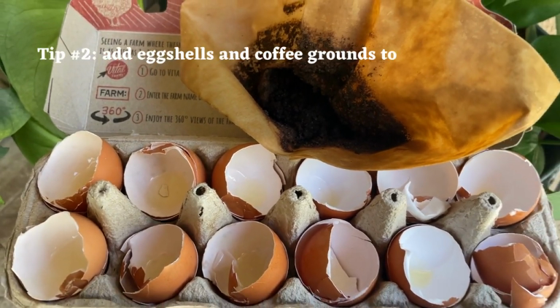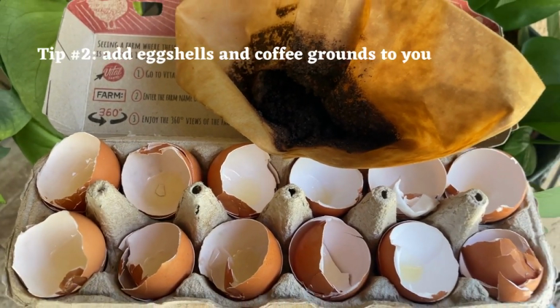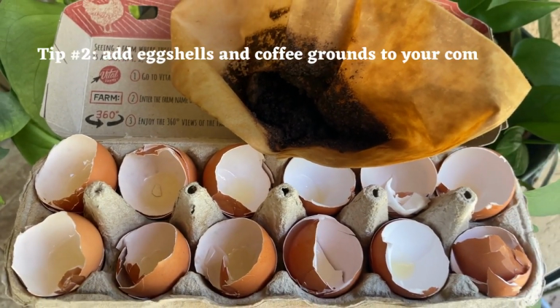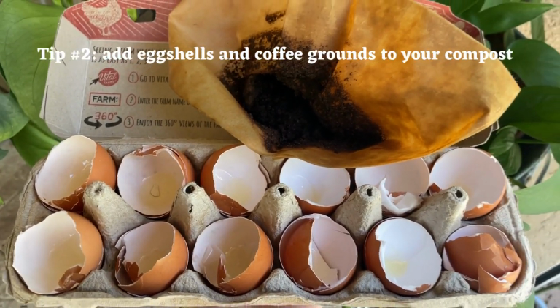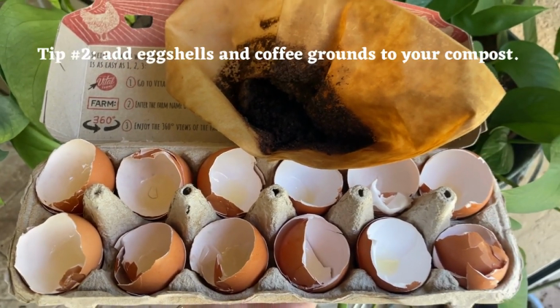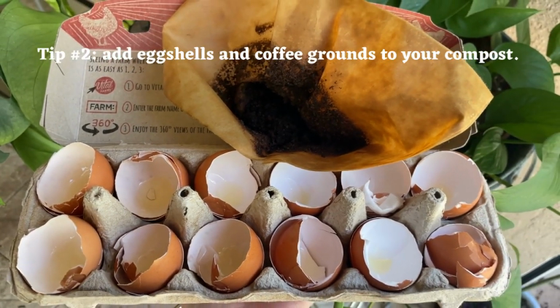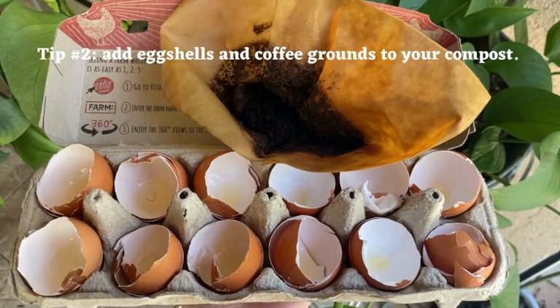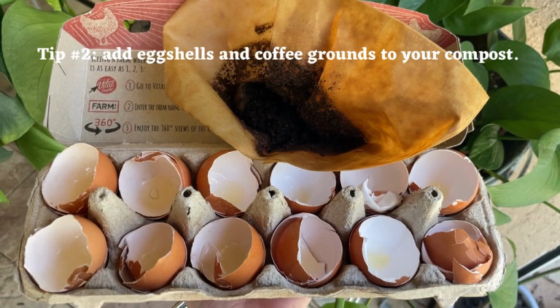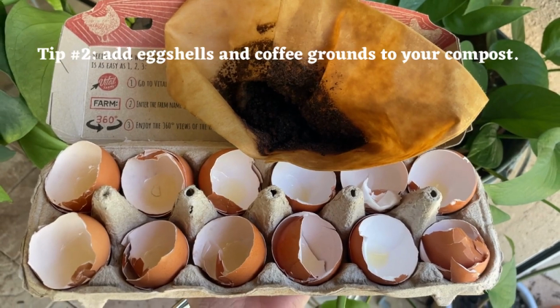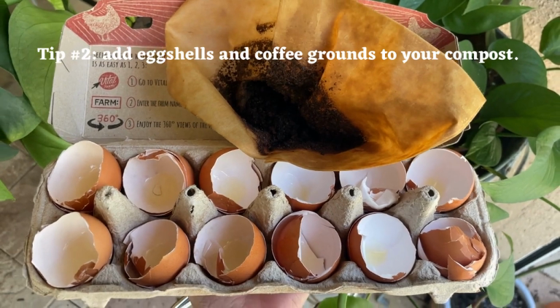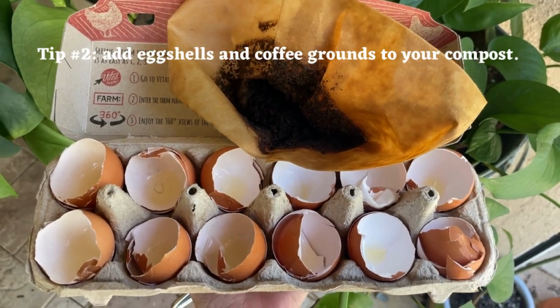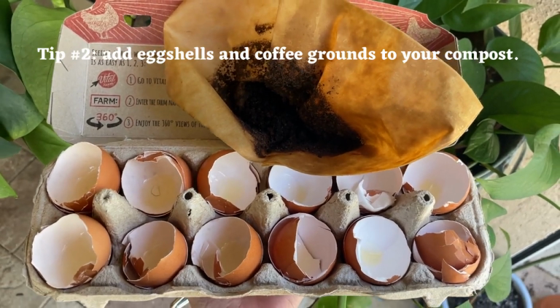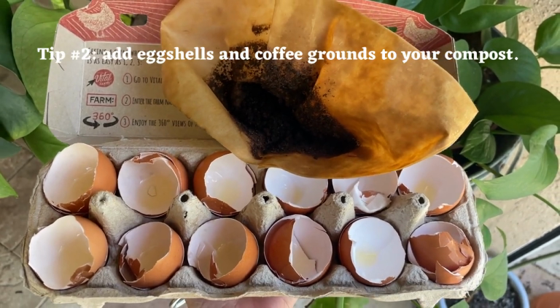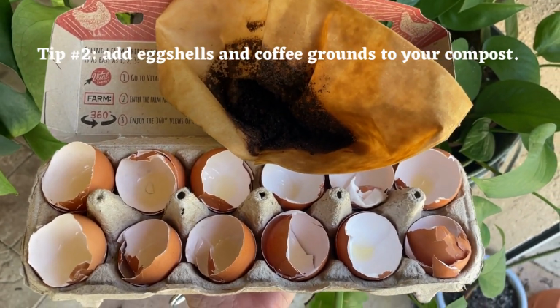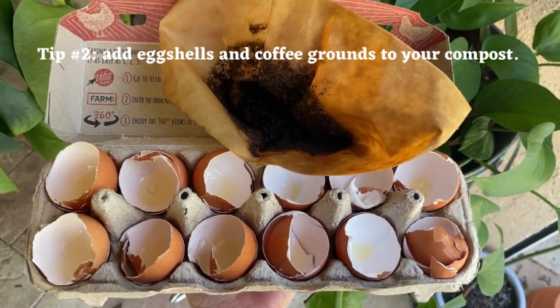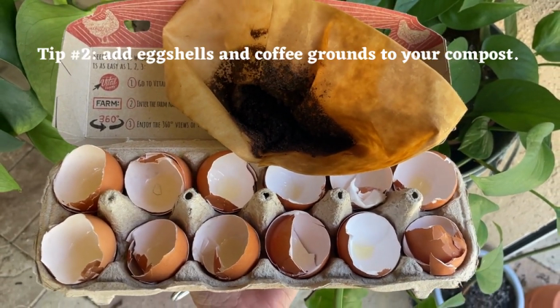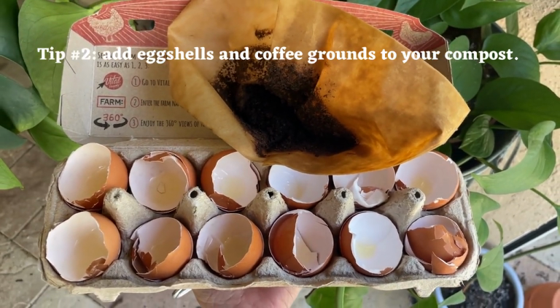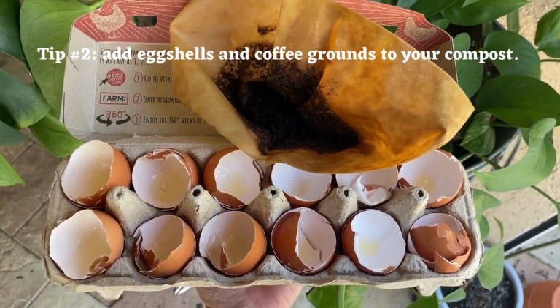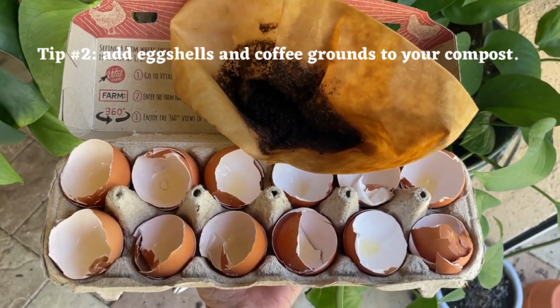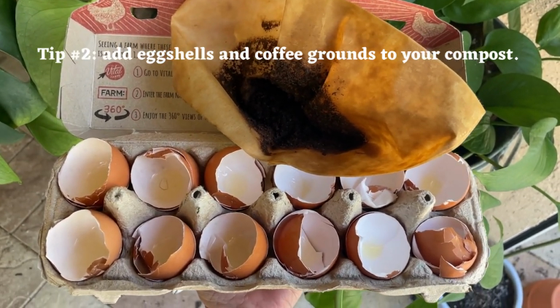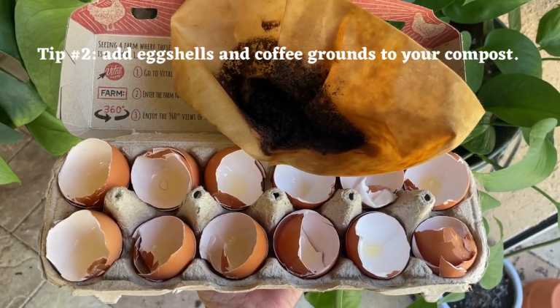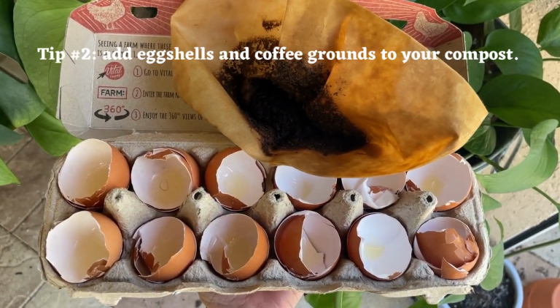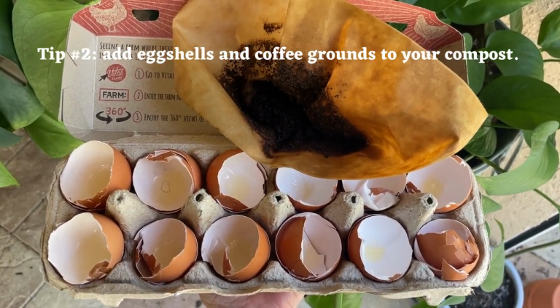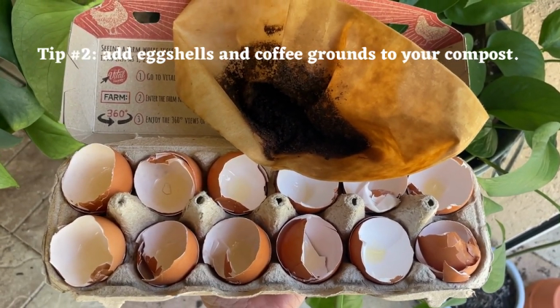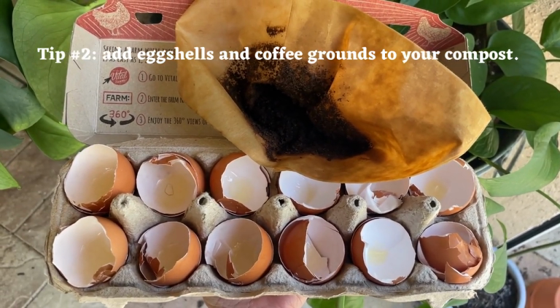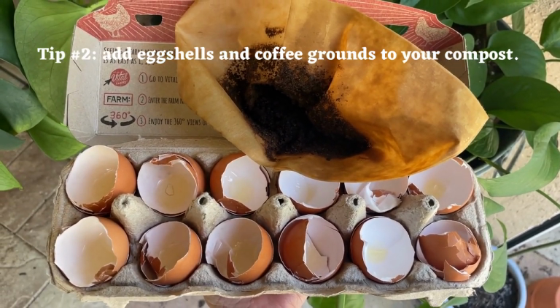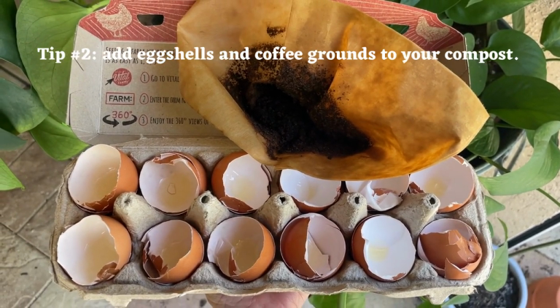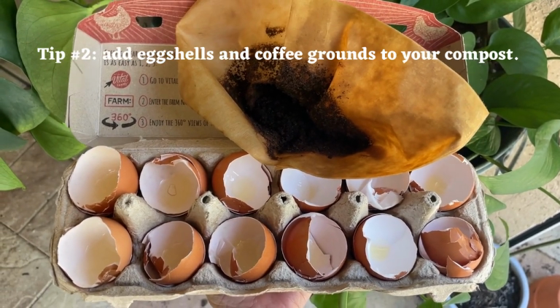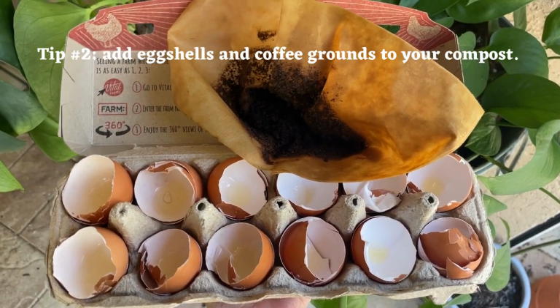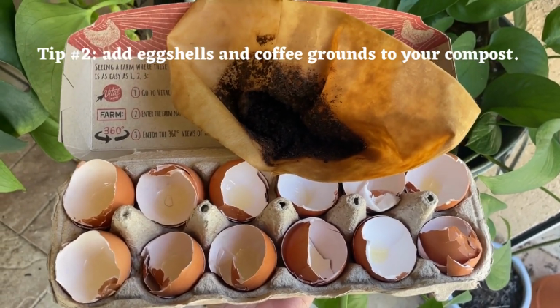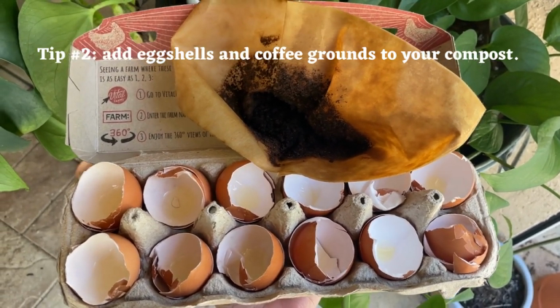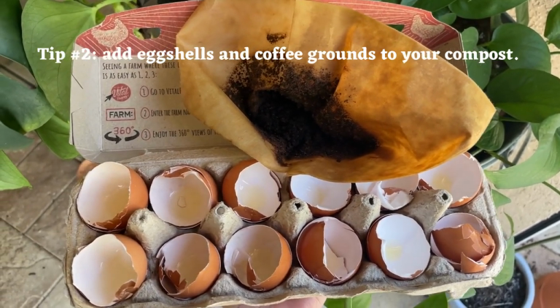An easy way to get rid of snails in your compost is to add eggshells and coffee grounds.